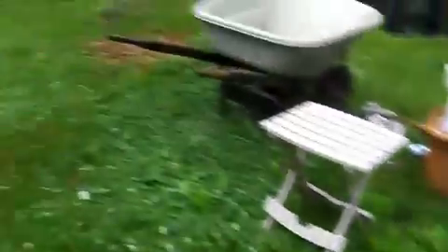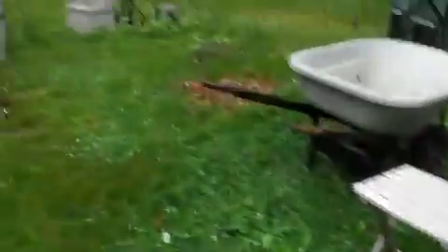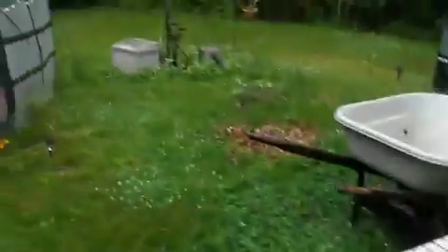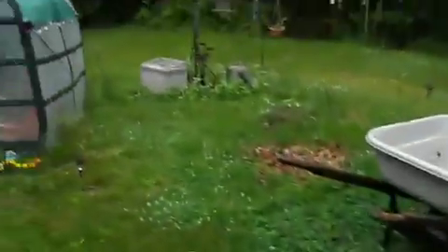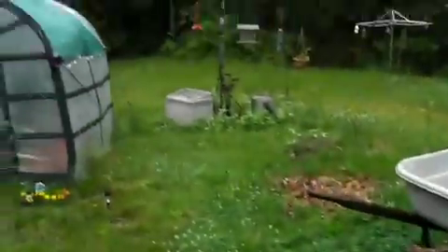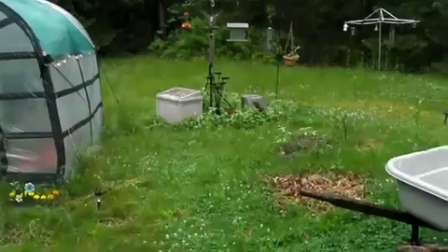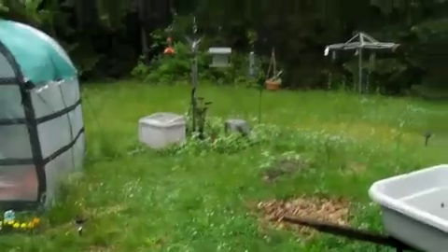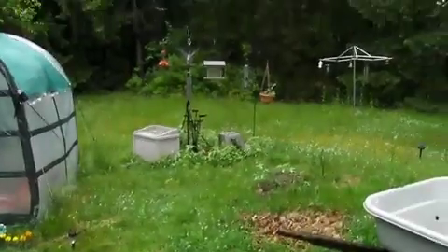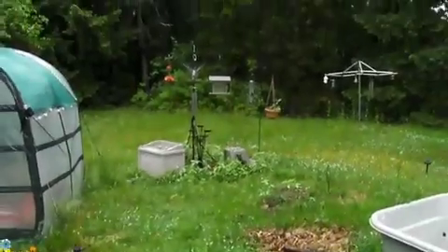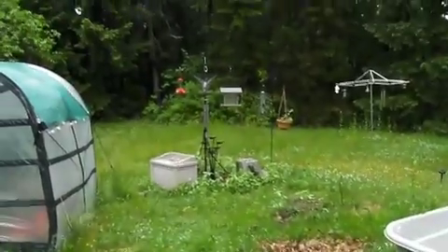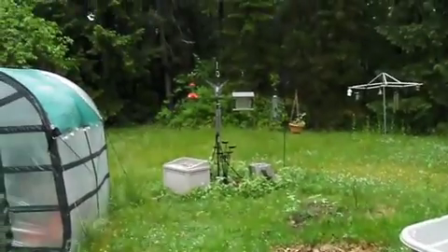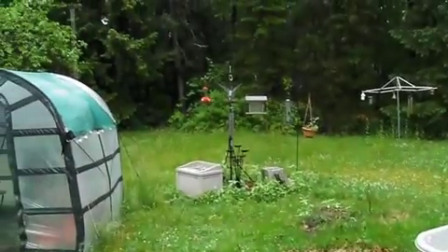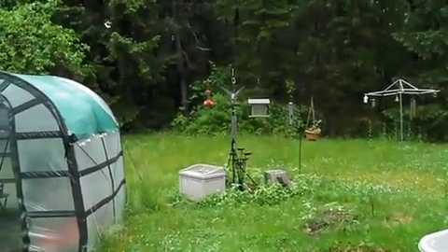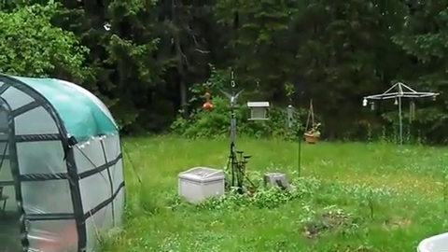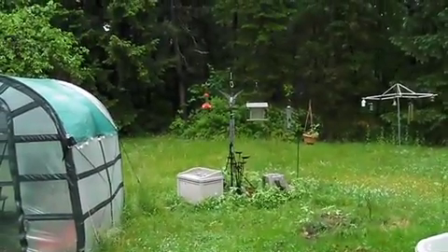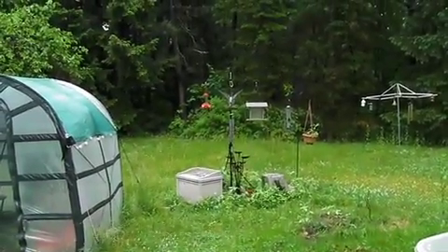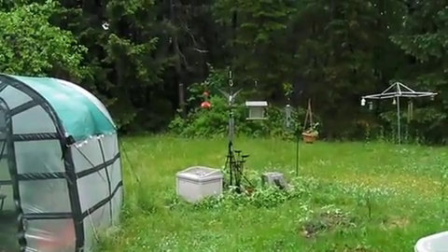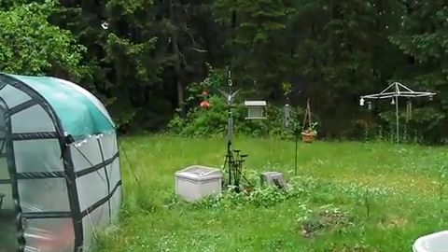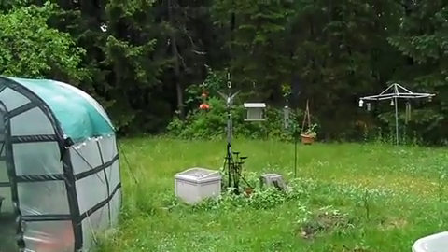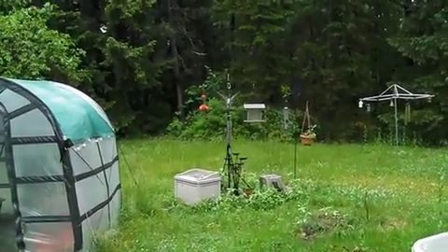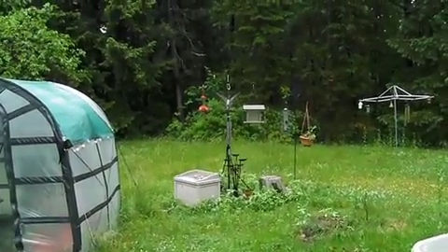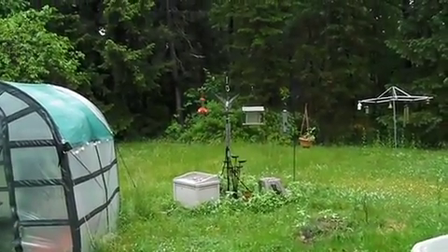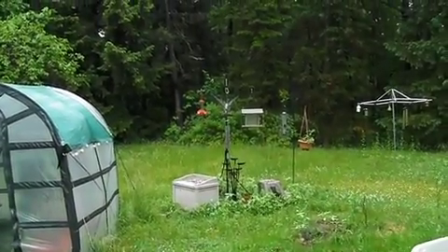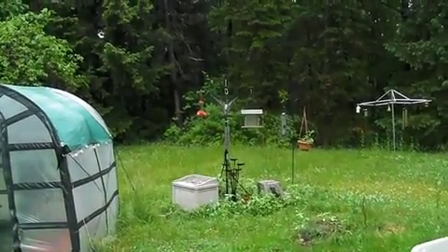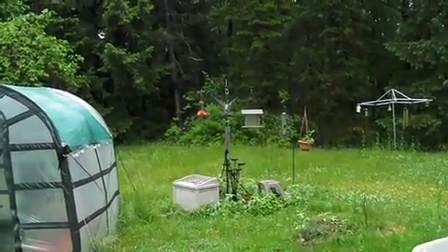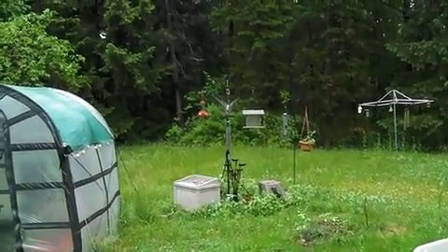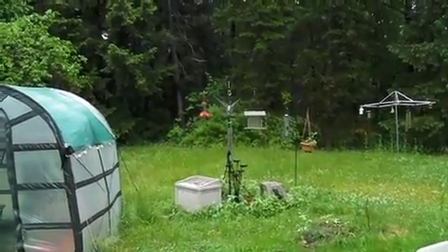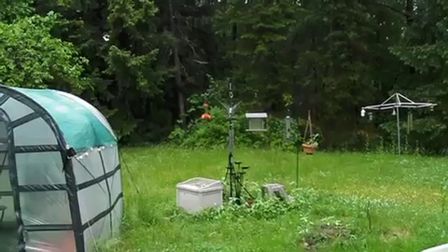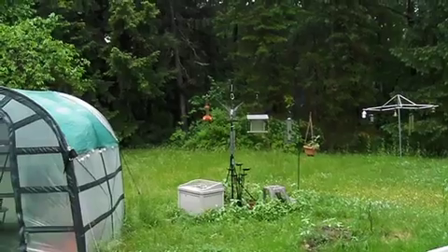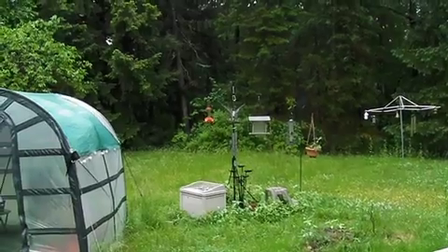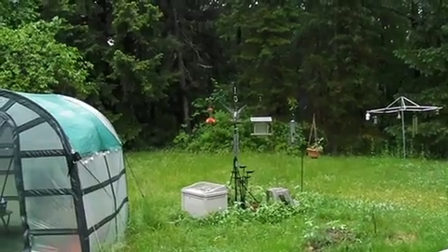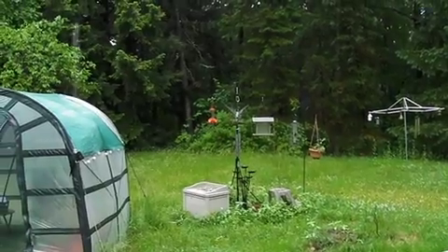And there's the bird feeder, with a little bird coming to visit. Thank you.